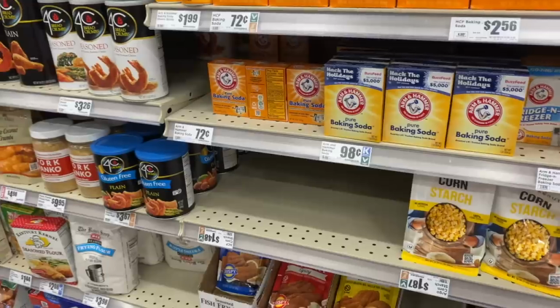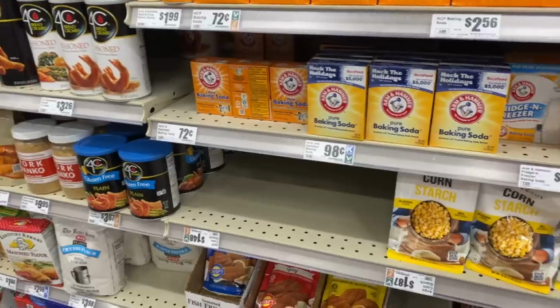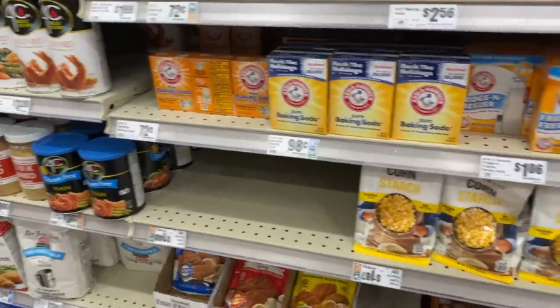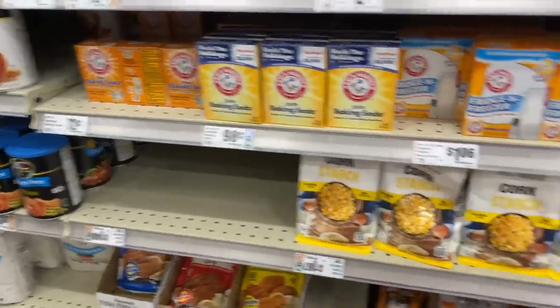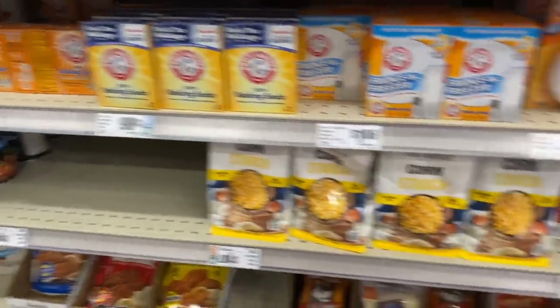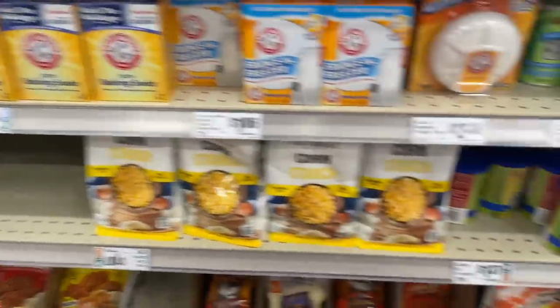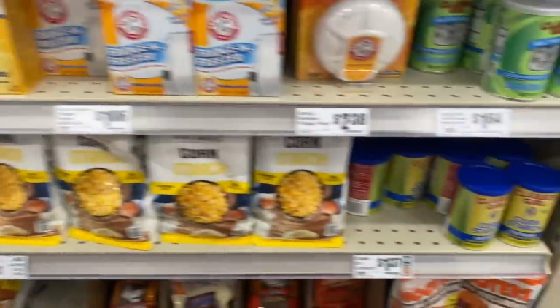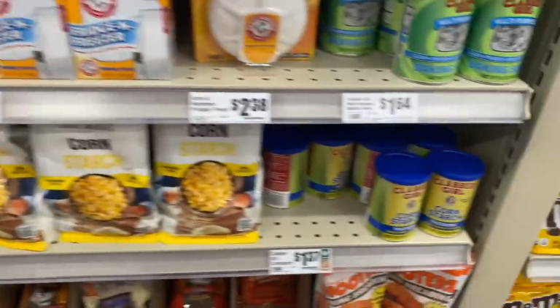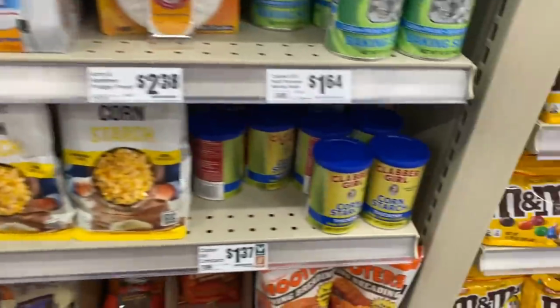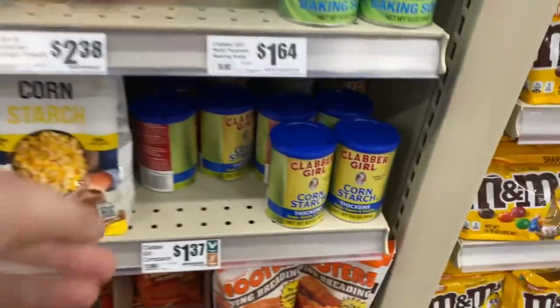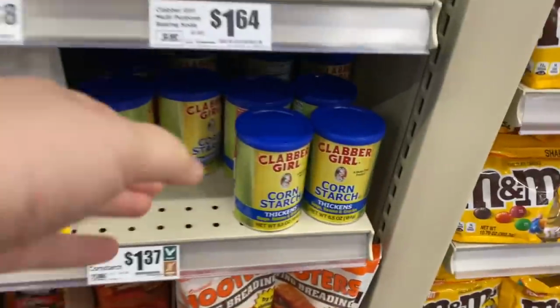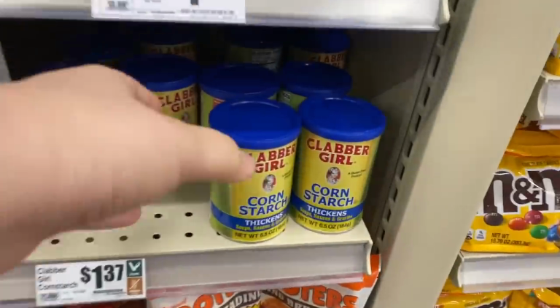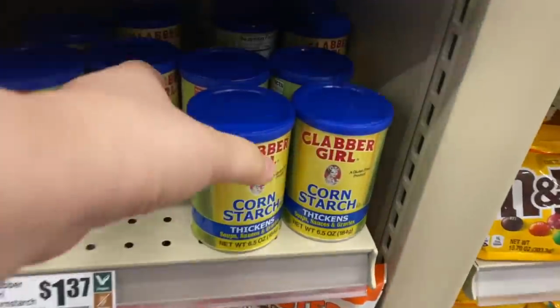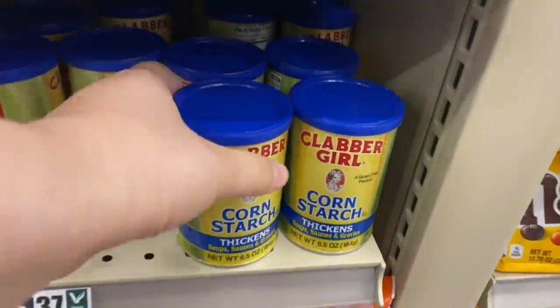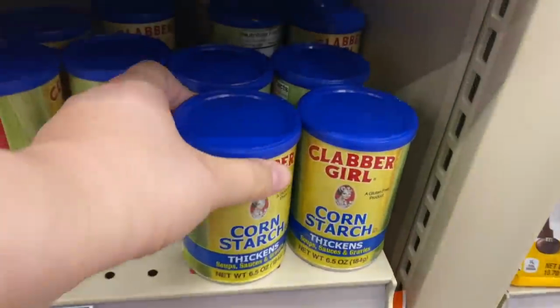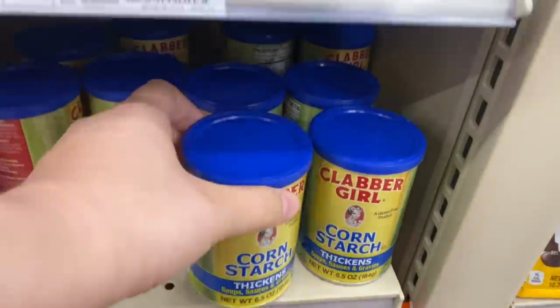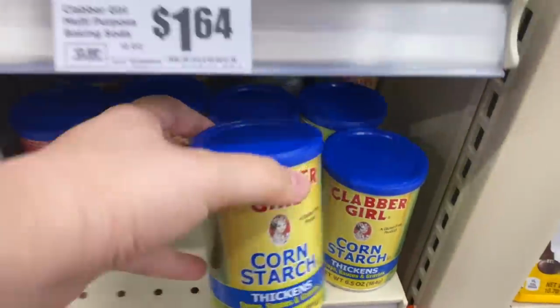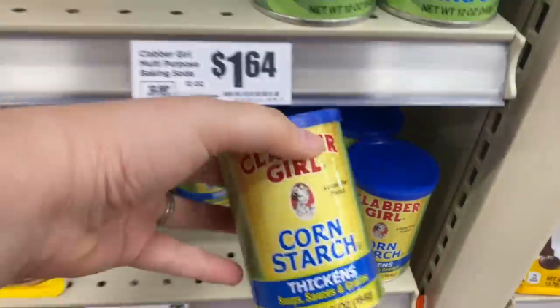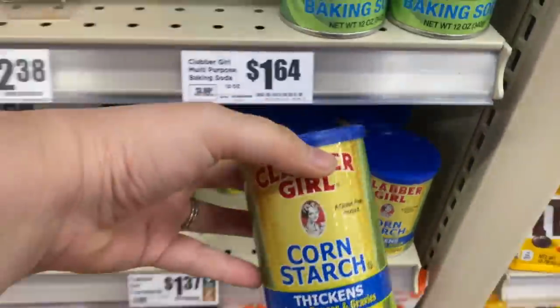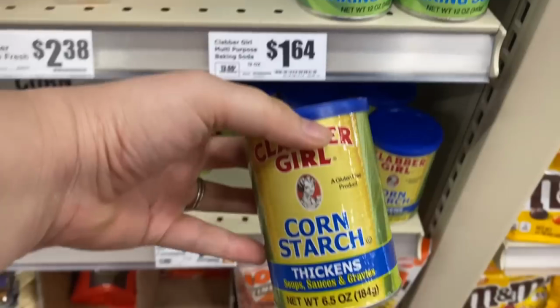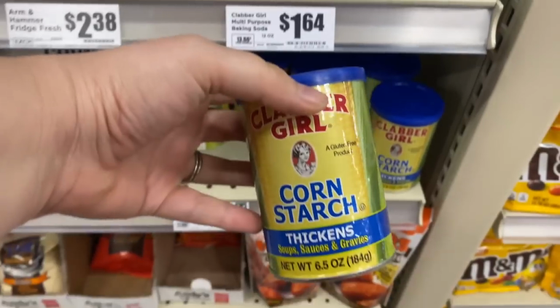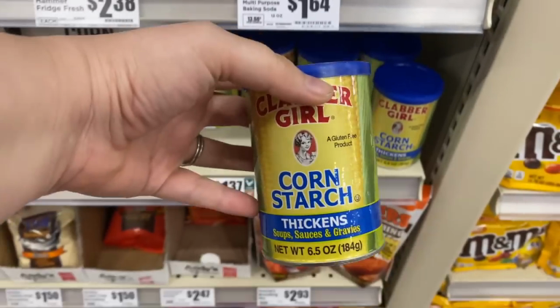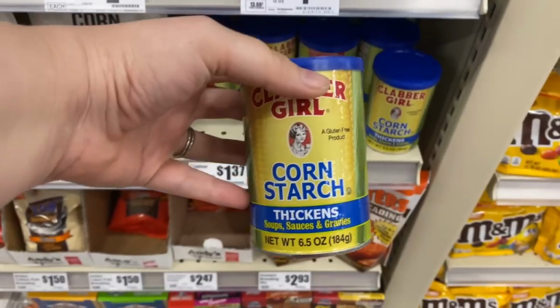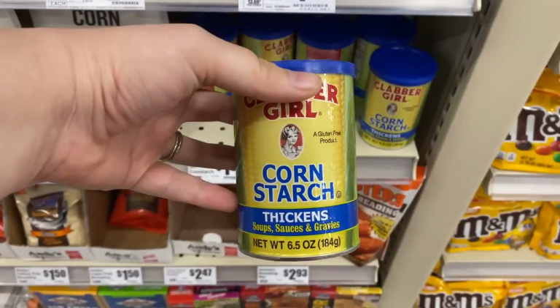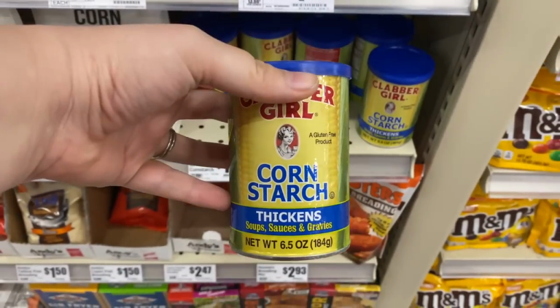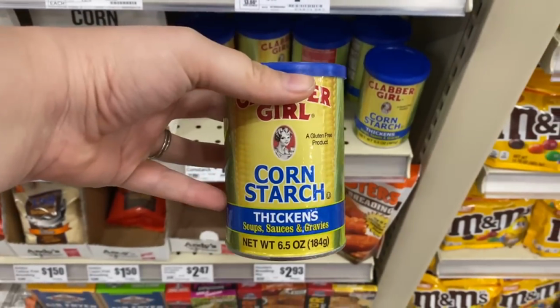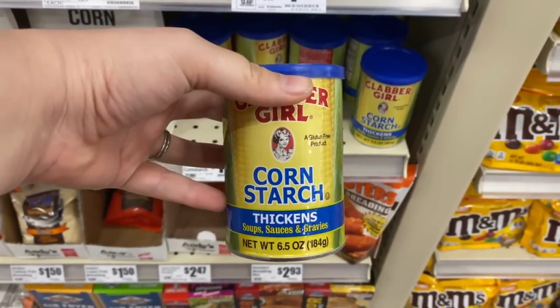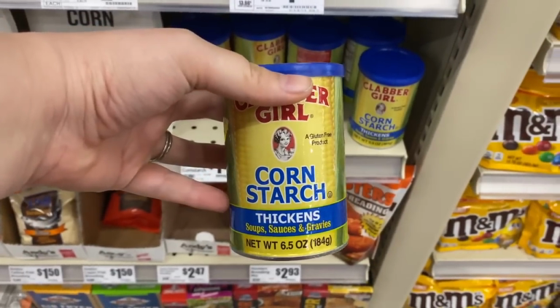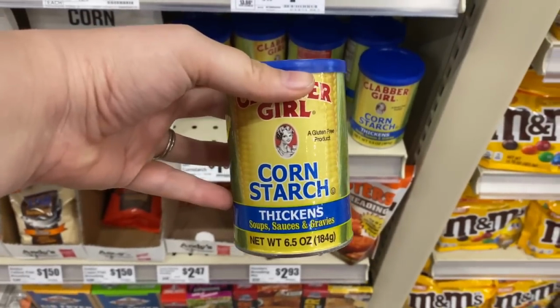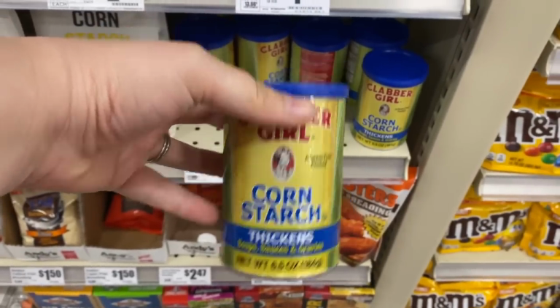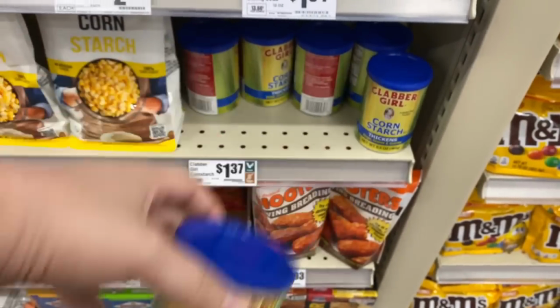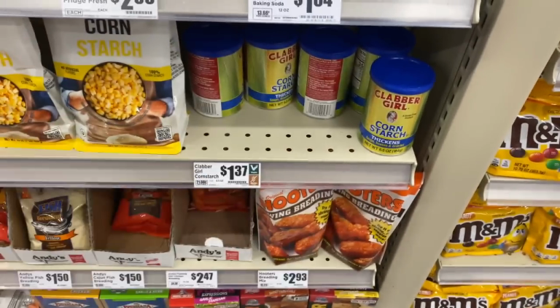Did you know that you could save money with cornstarch in your kitchen, along with also around your home? Well, here are some tips and tricks.